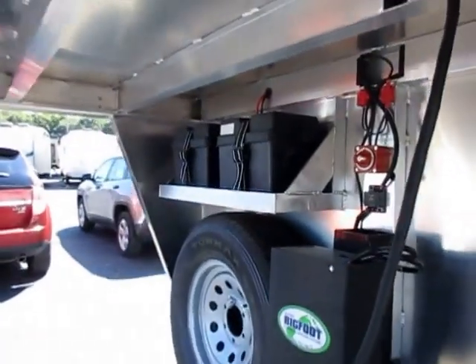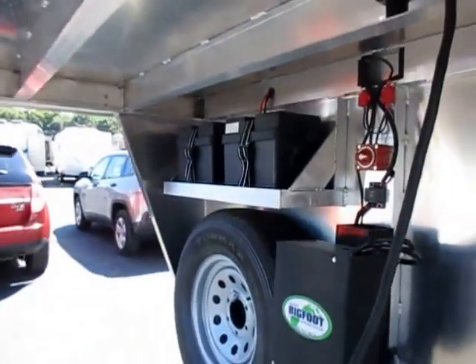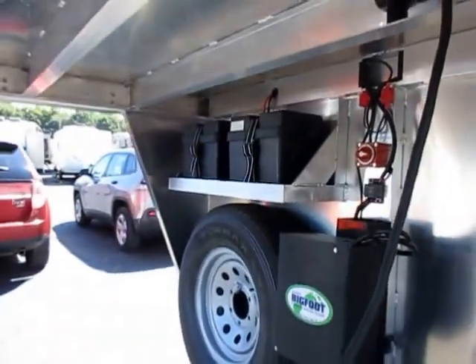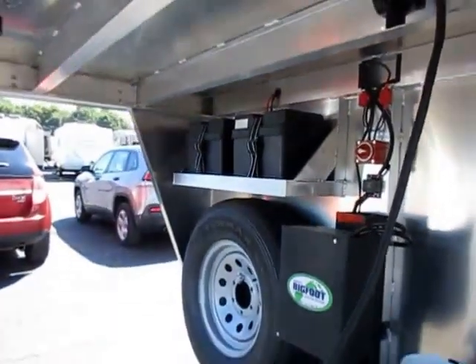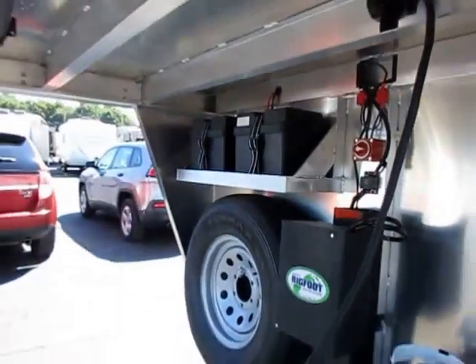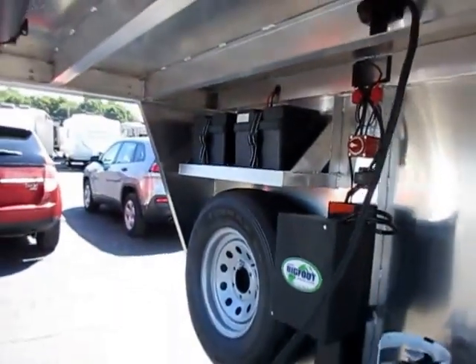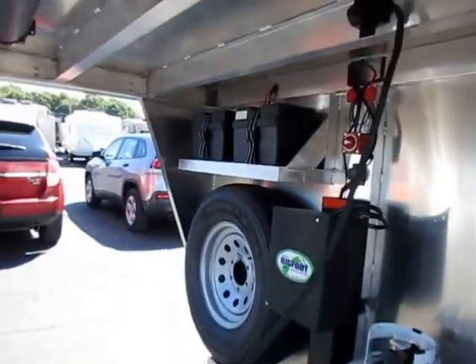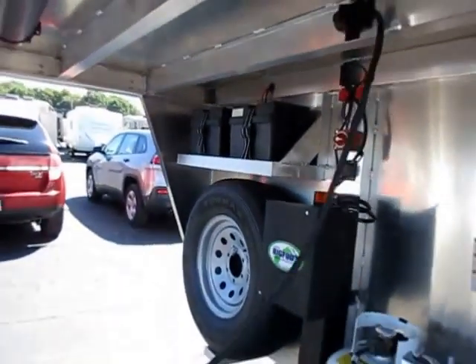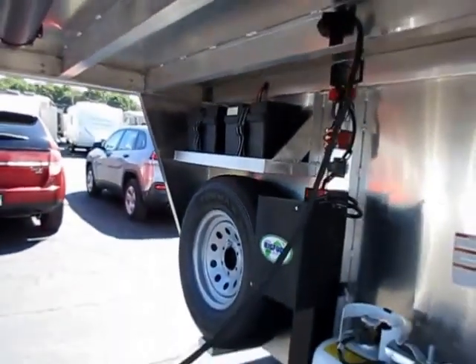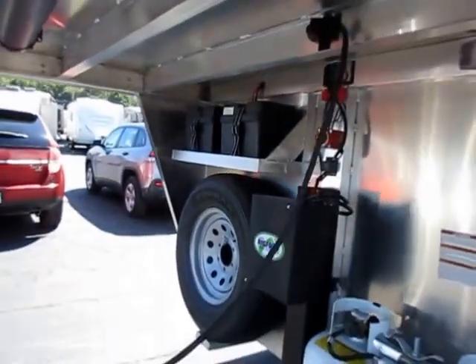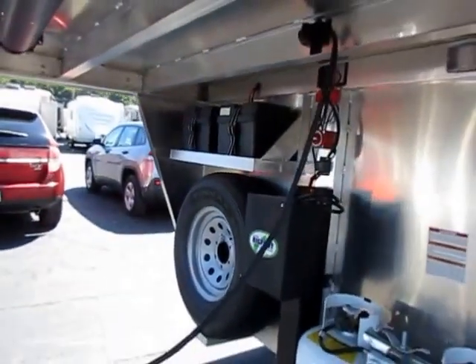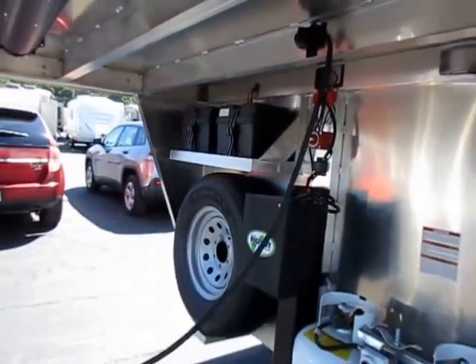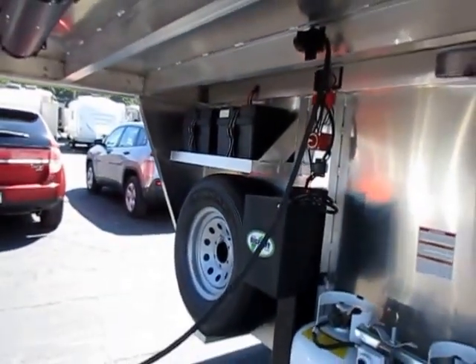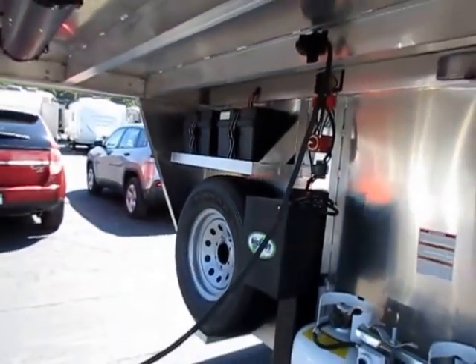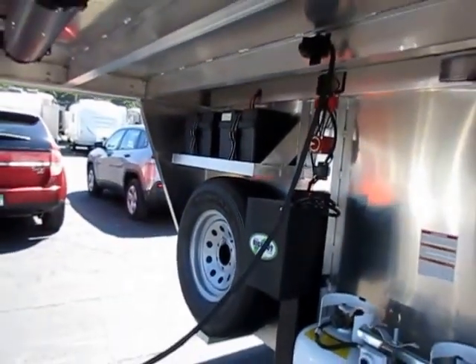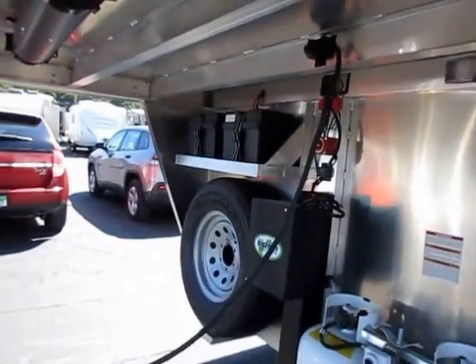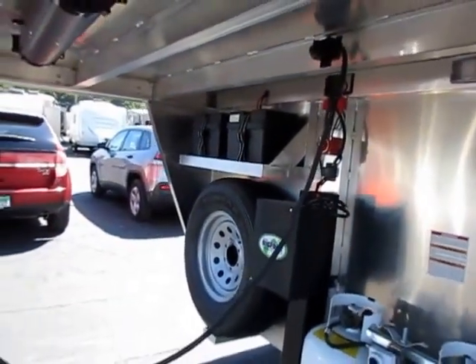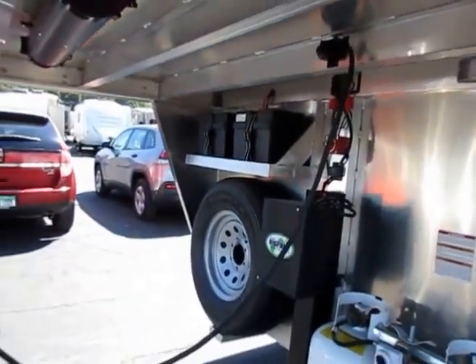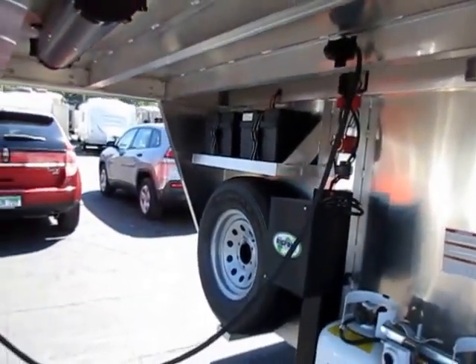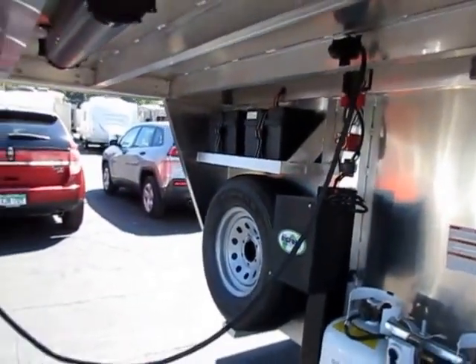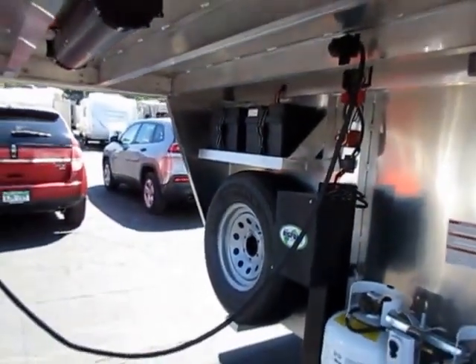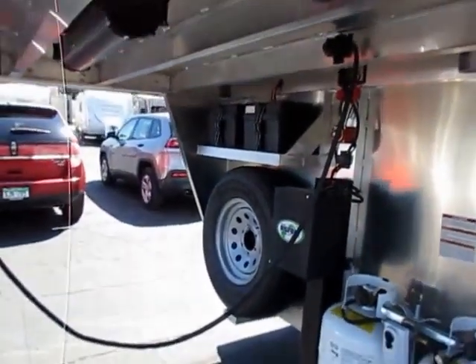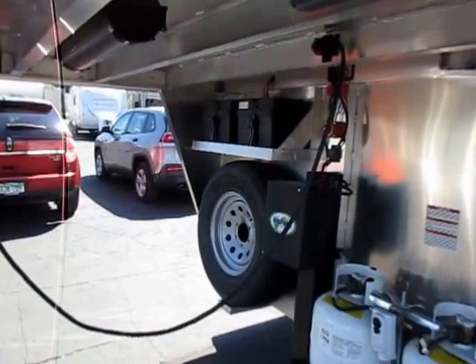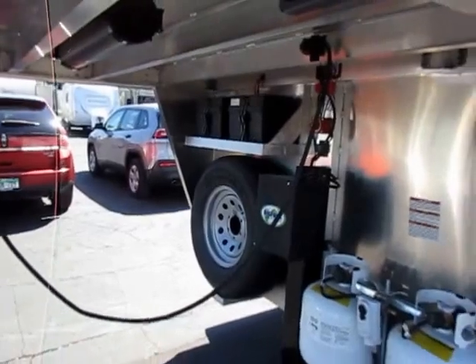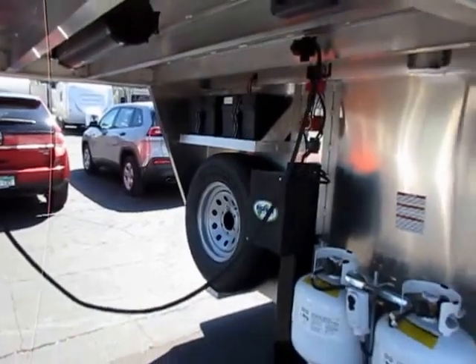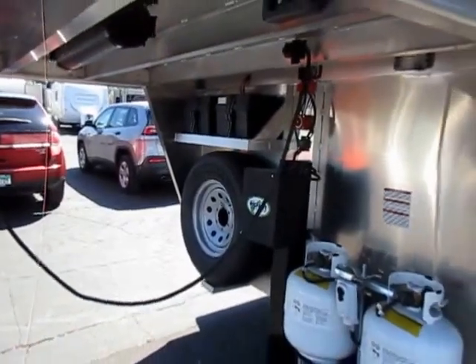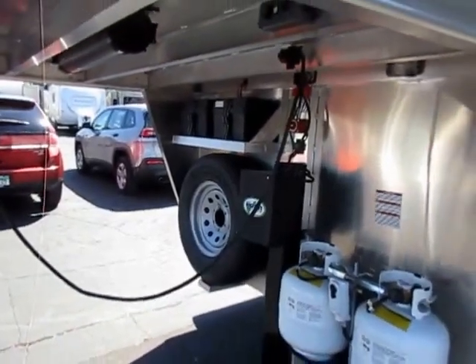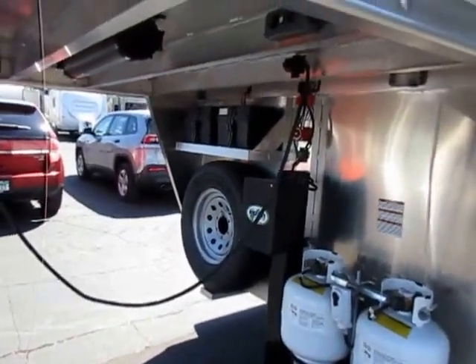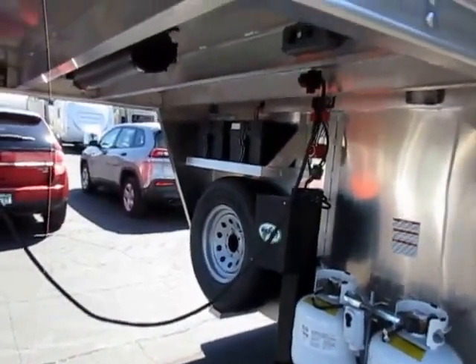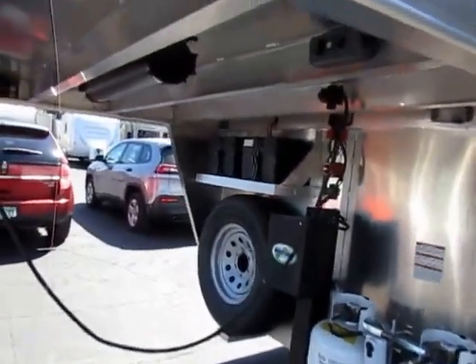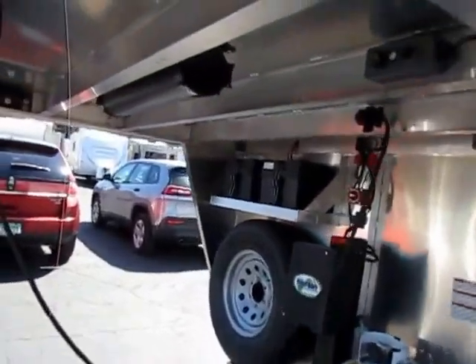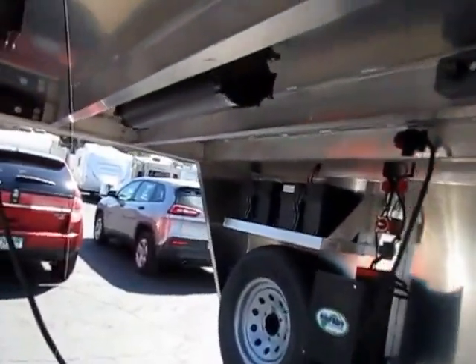They have double propane, they have double batteries, they have a battery disconnect. It's just little stuff like that that makes a difference.